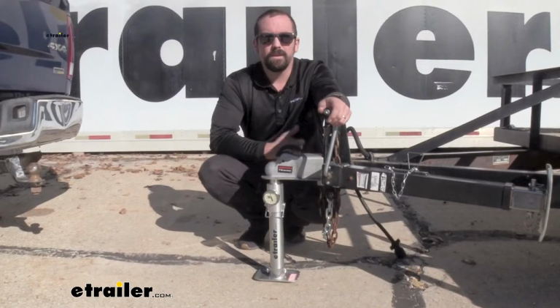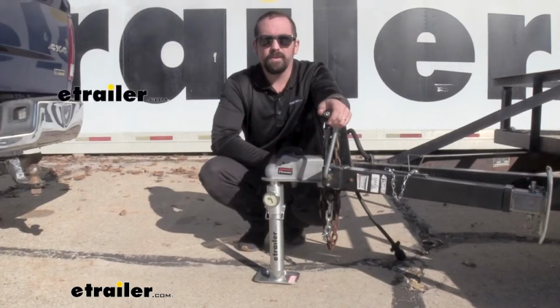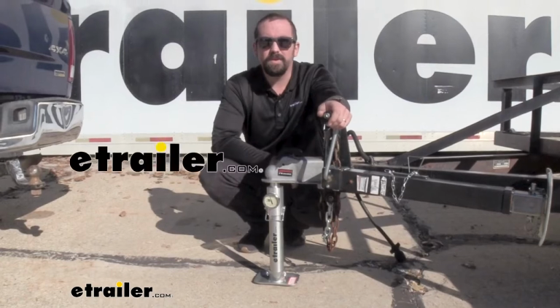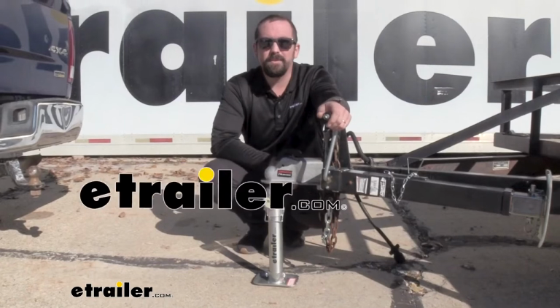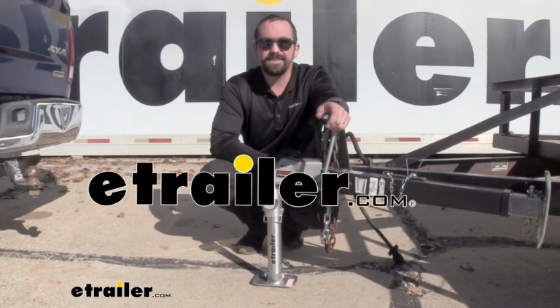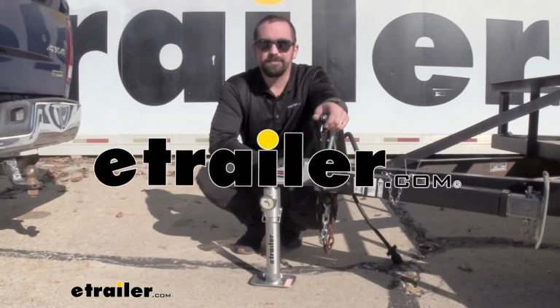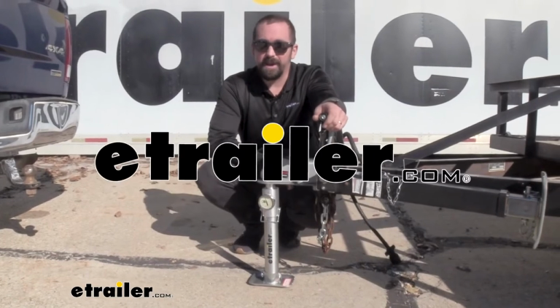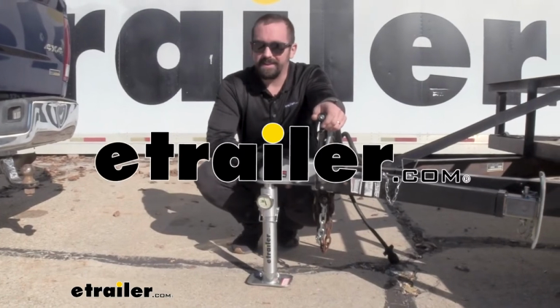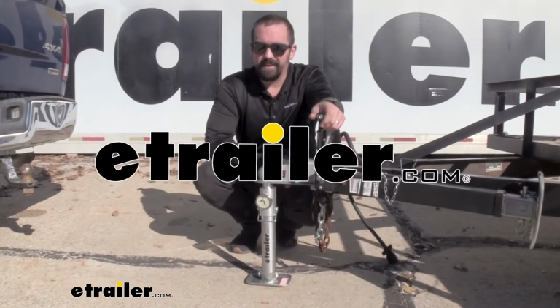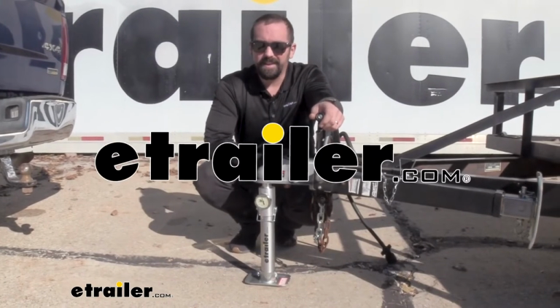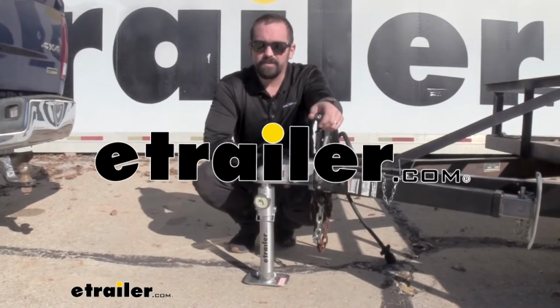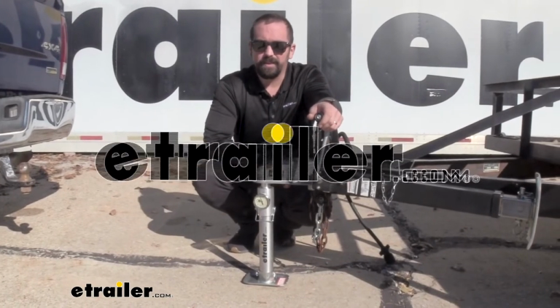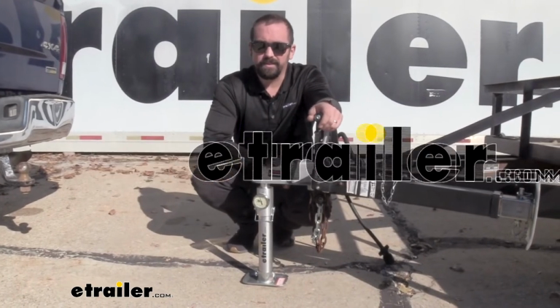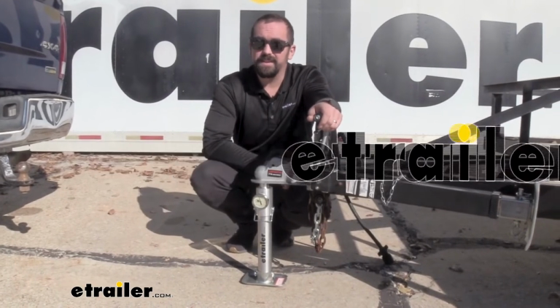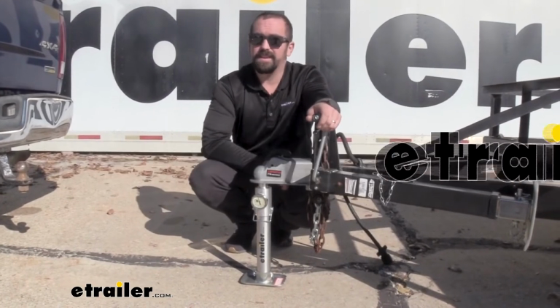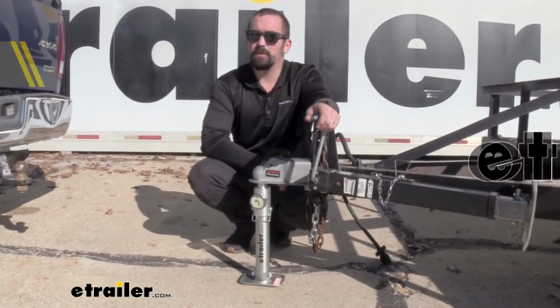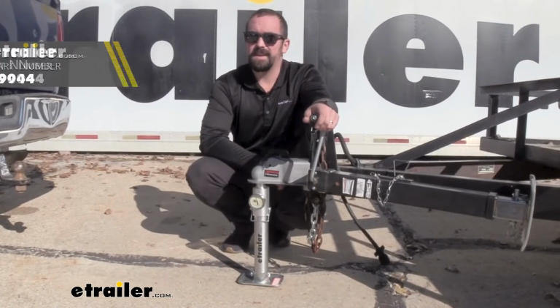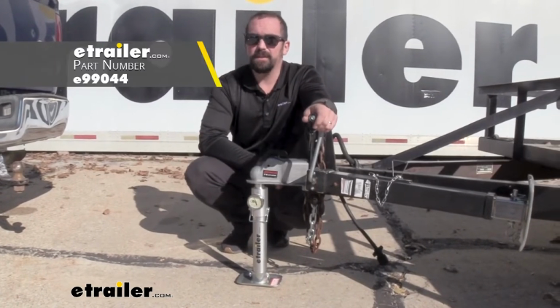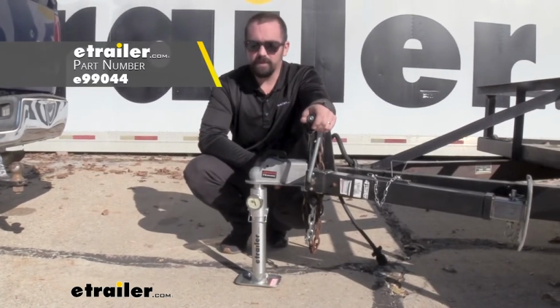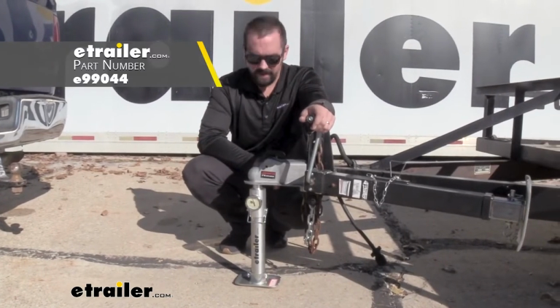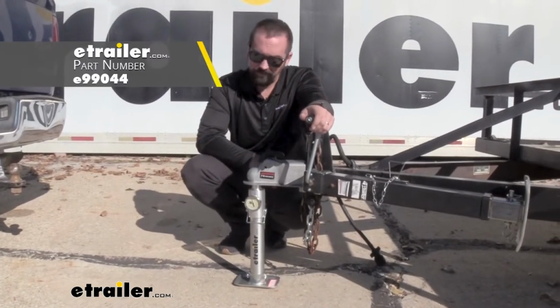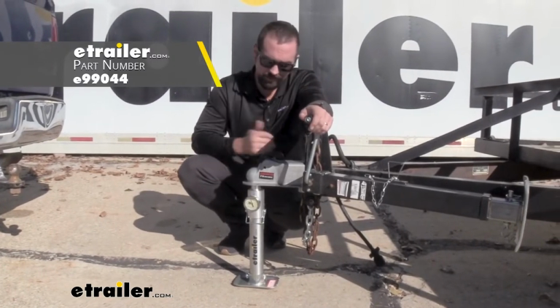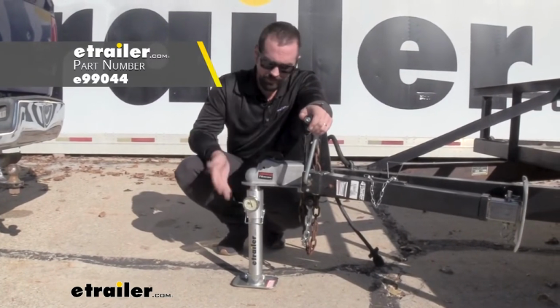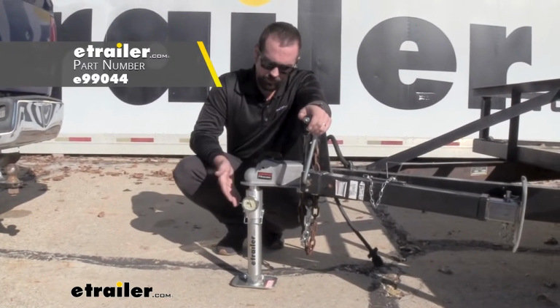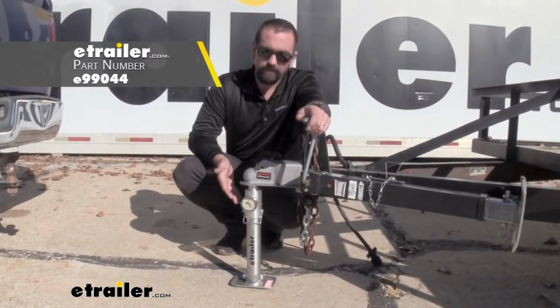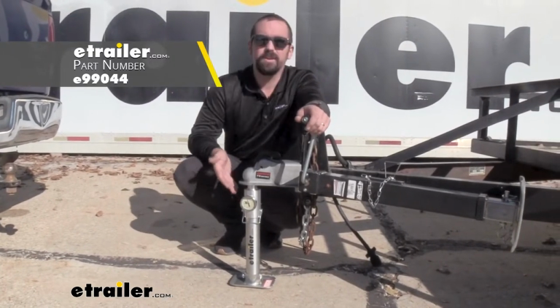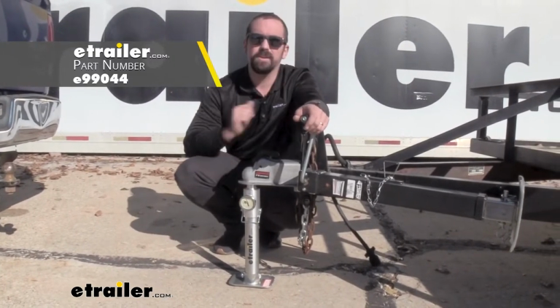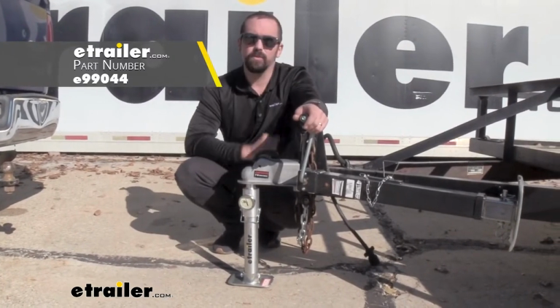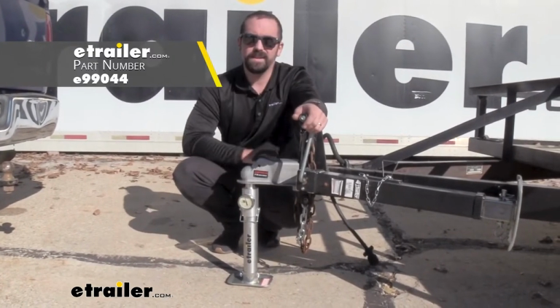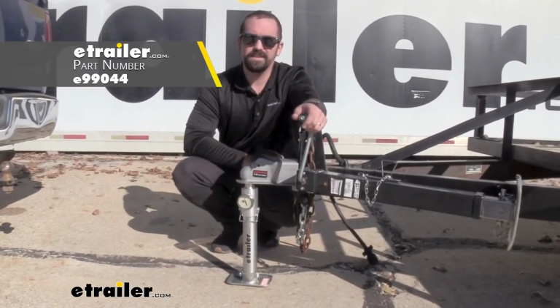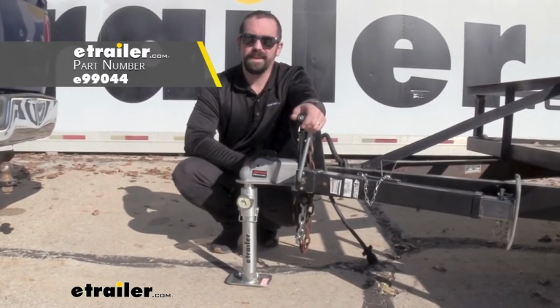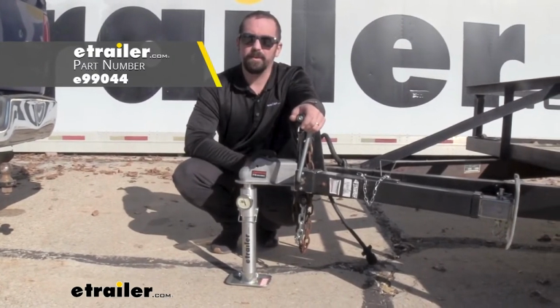Hello neighbors, it's Brad here at eTrailer, and today we're taking a look at the eTrailer tongue weight scale.